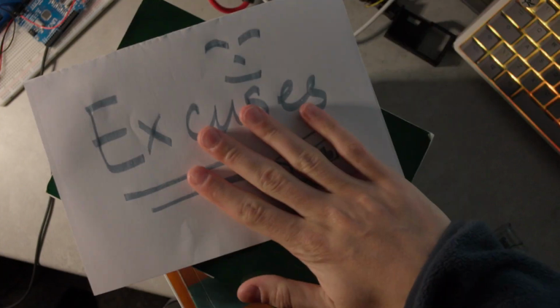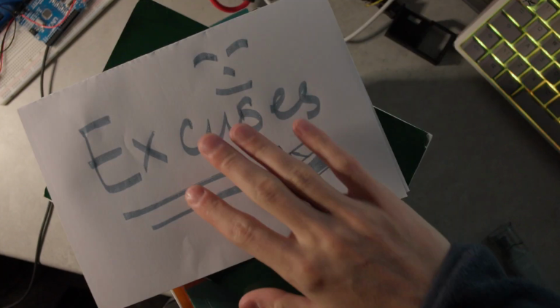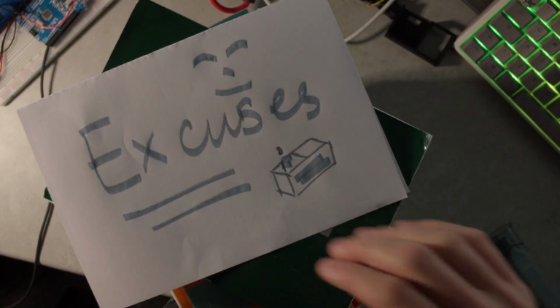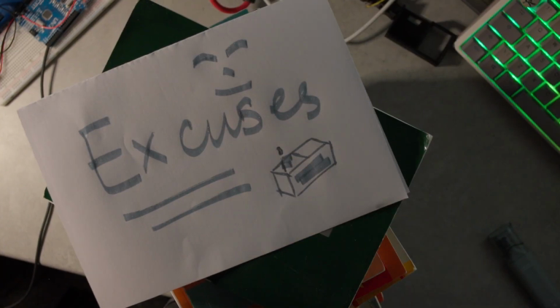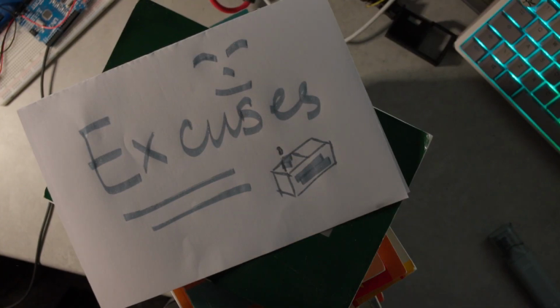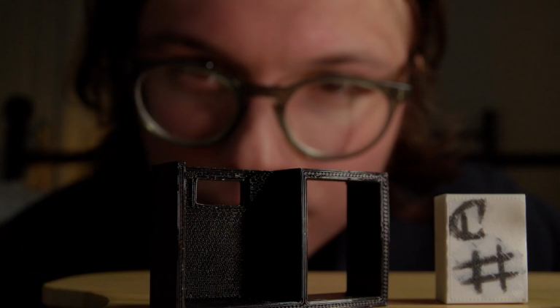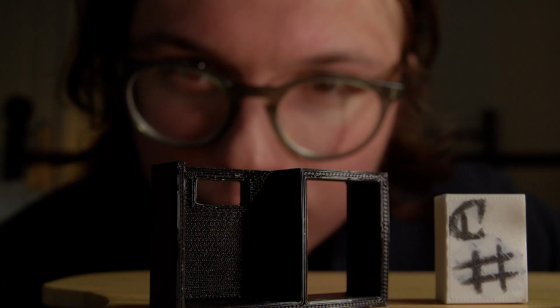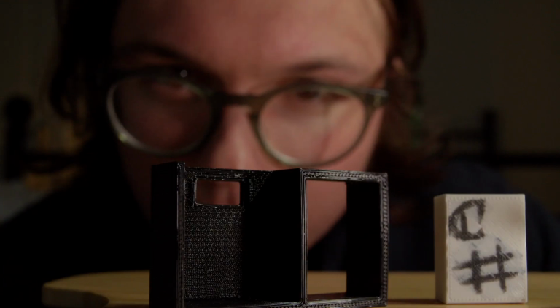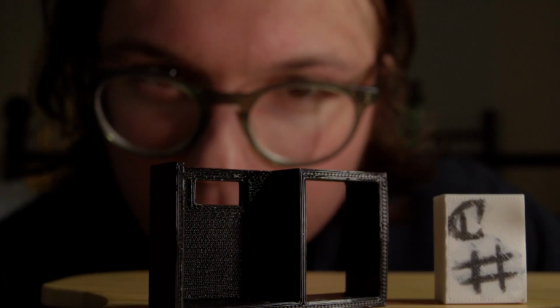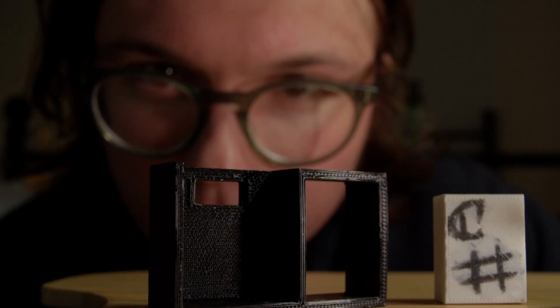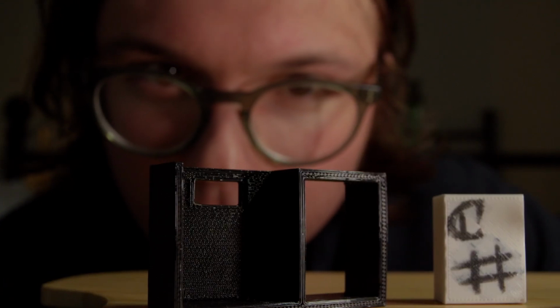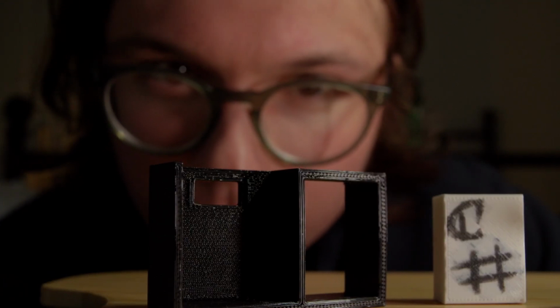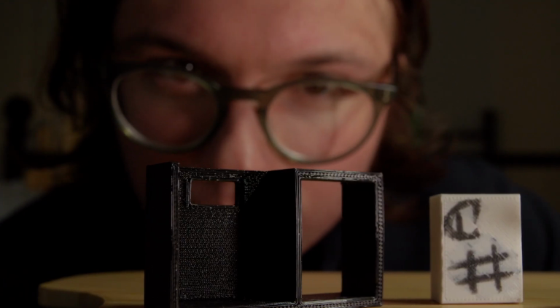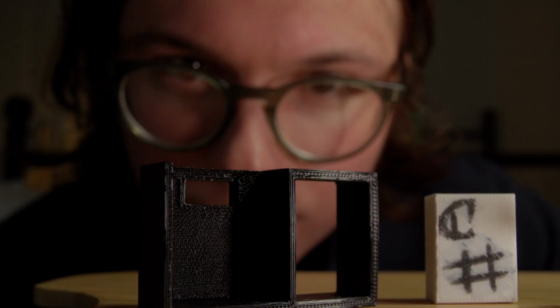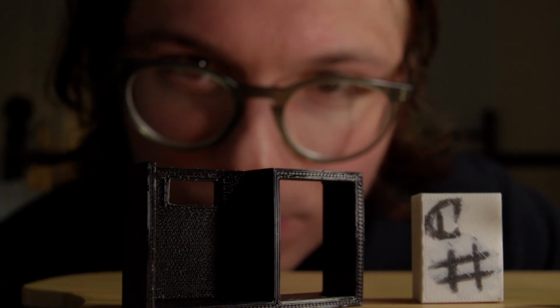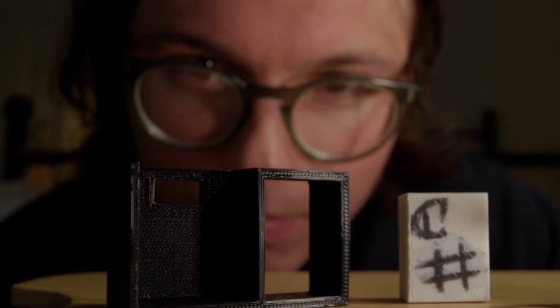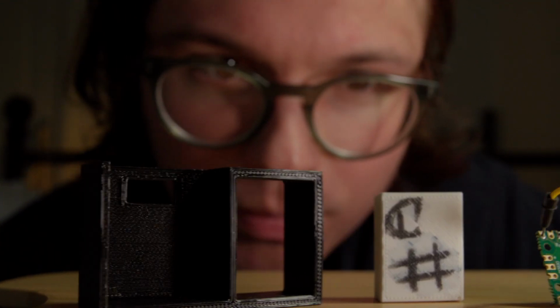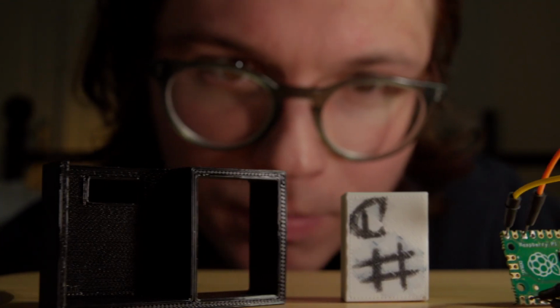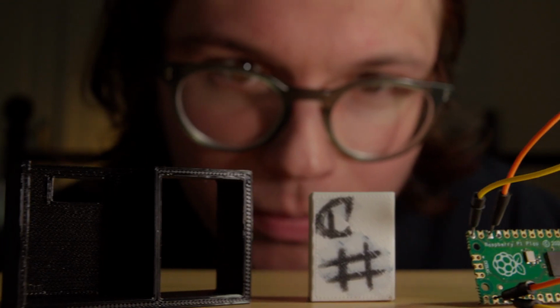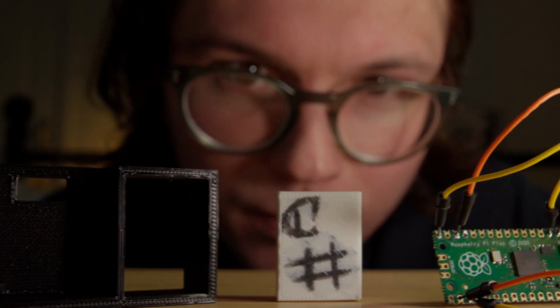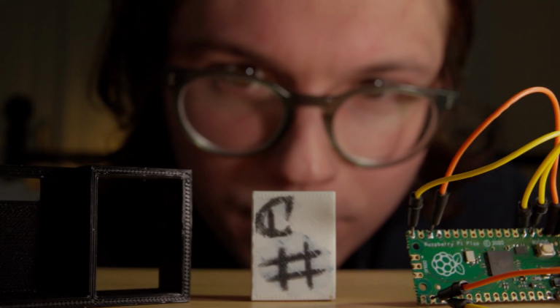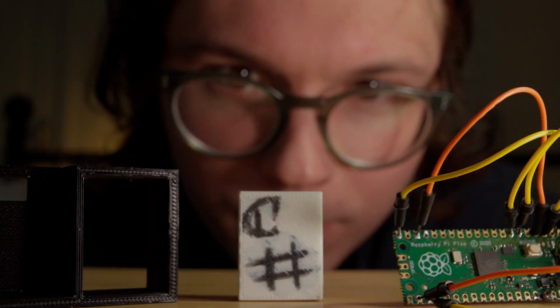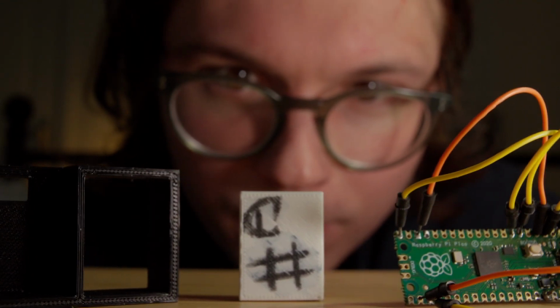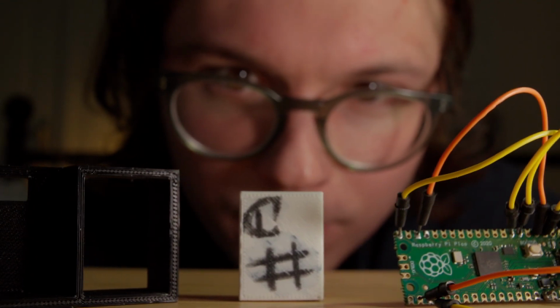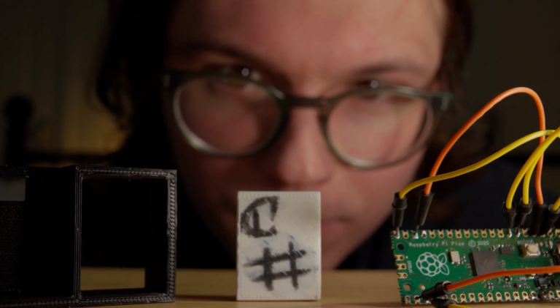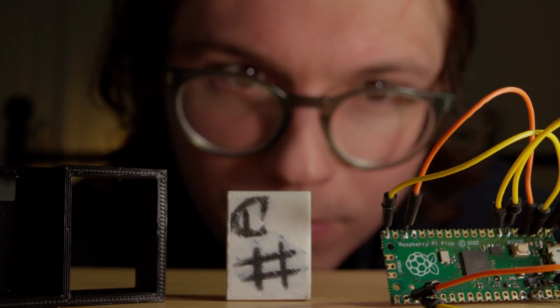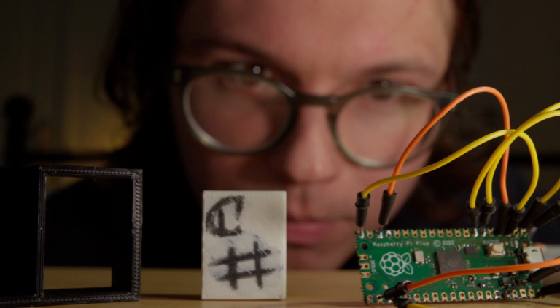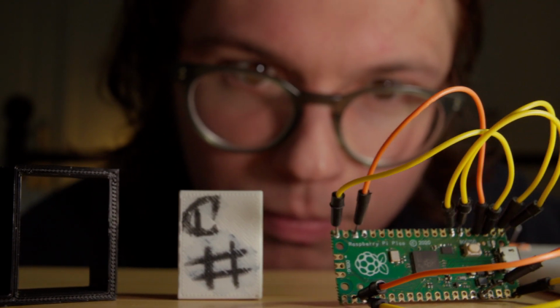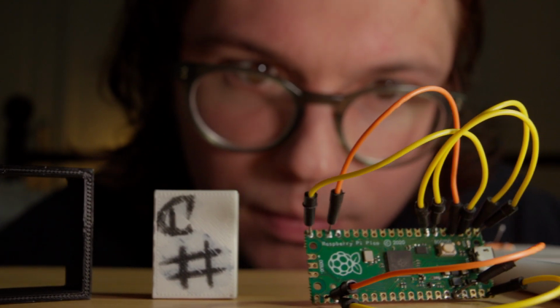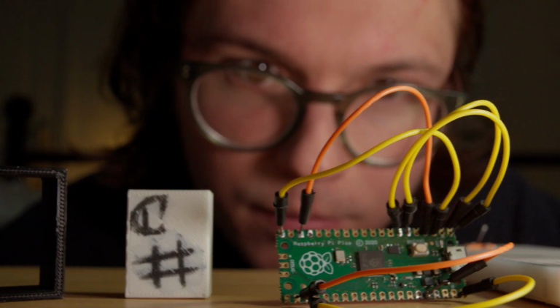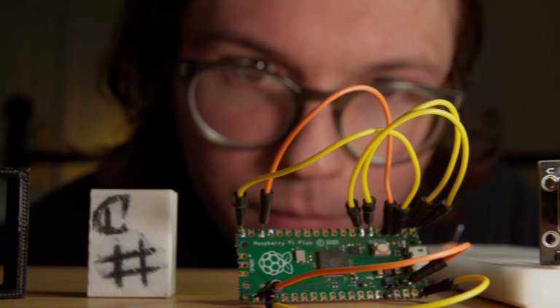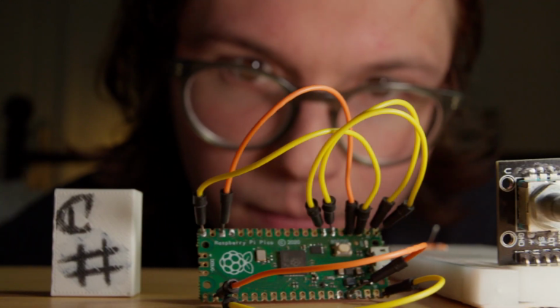...but these were things I had never touched. Never used a 3D printer, never written a line of C-sharp, never used a Raspberry Pi.